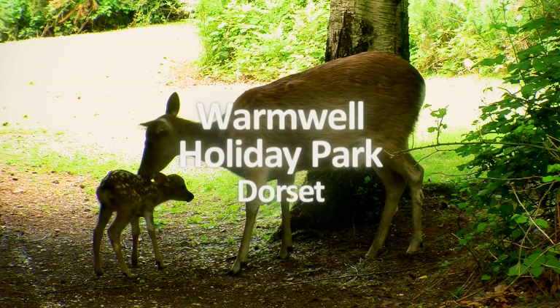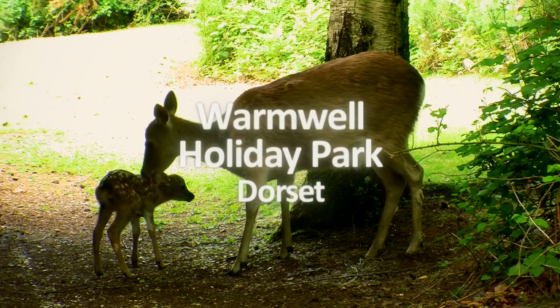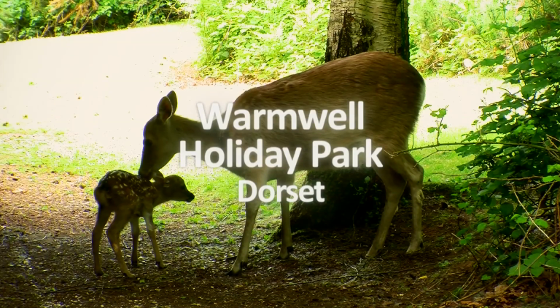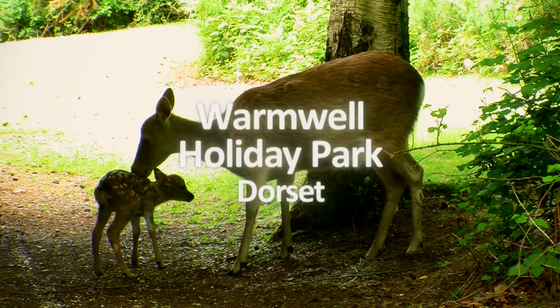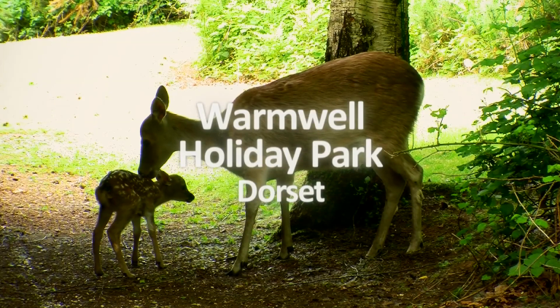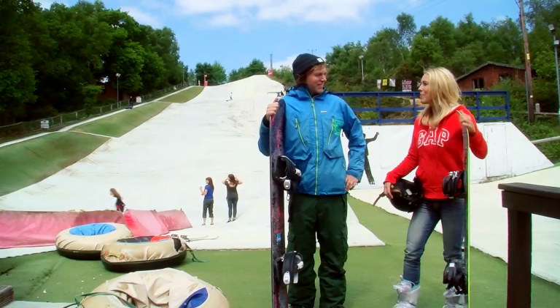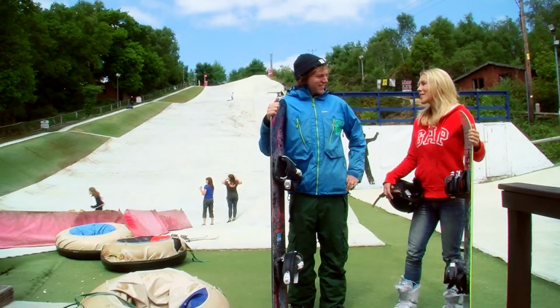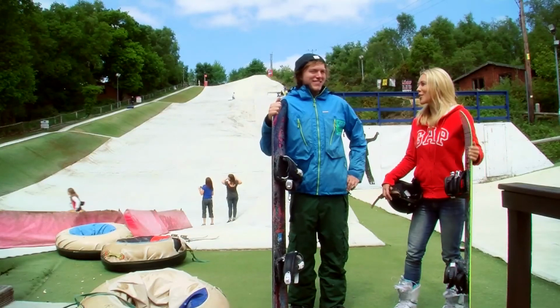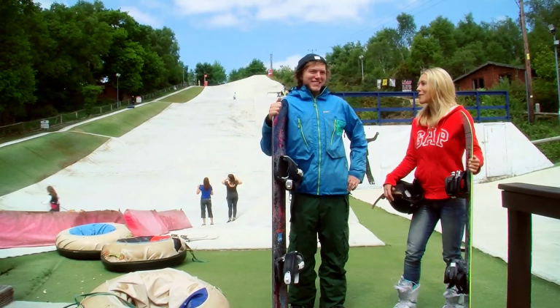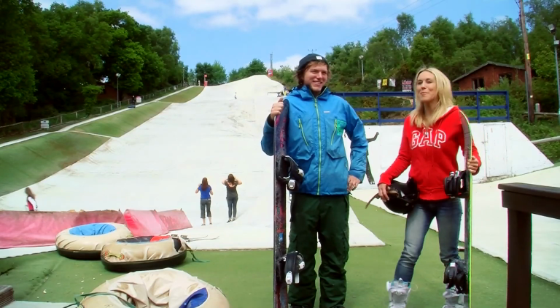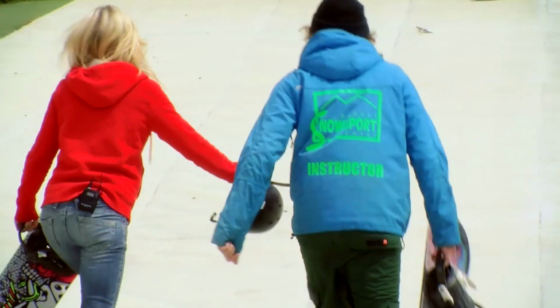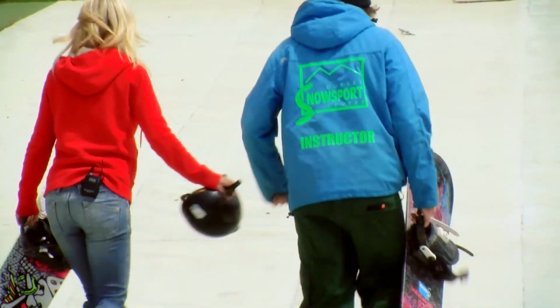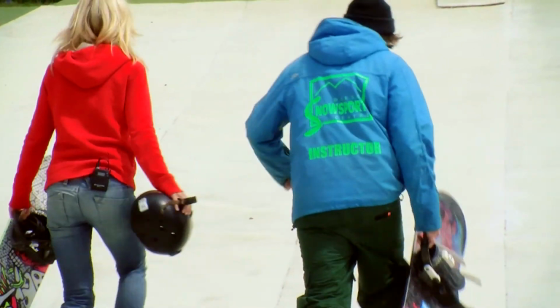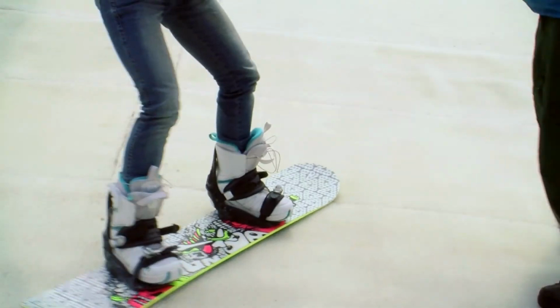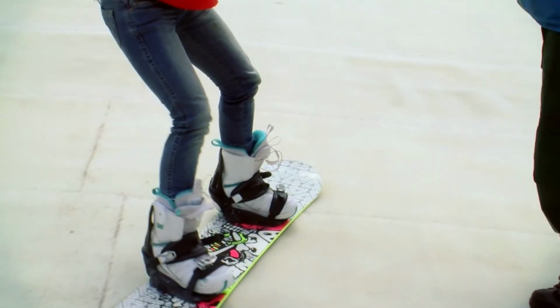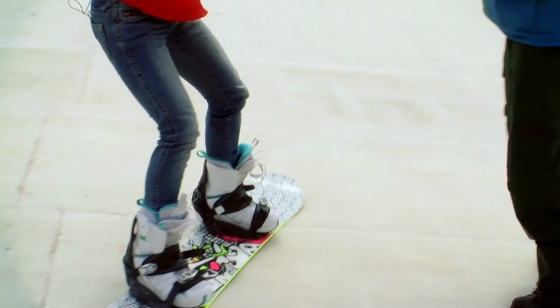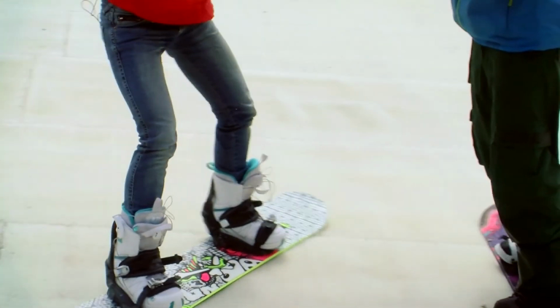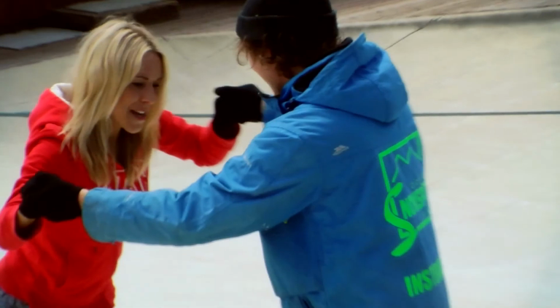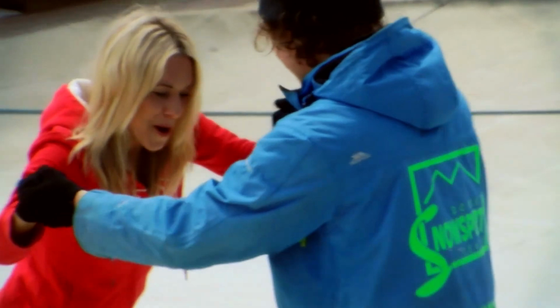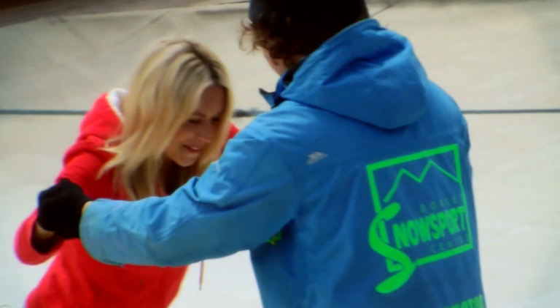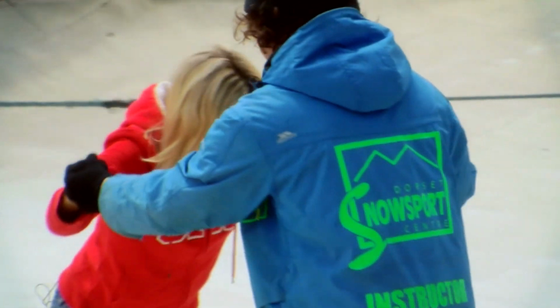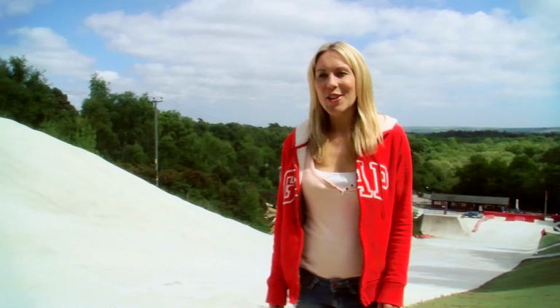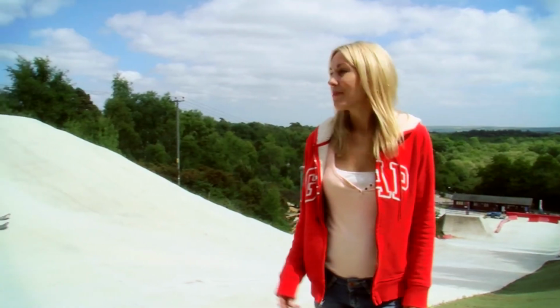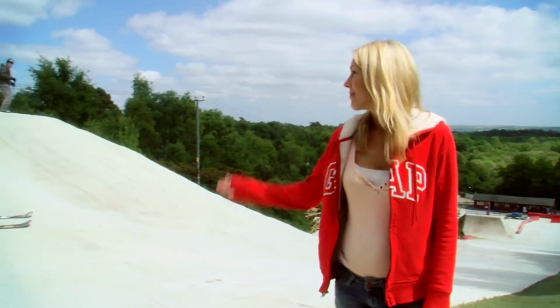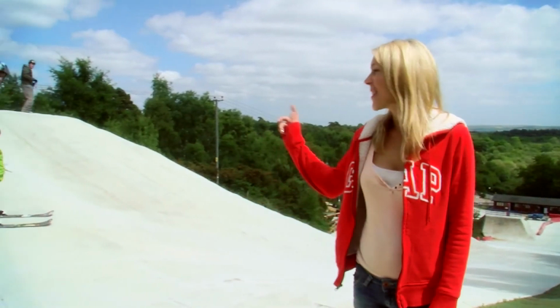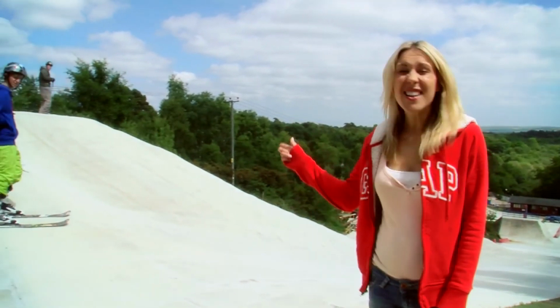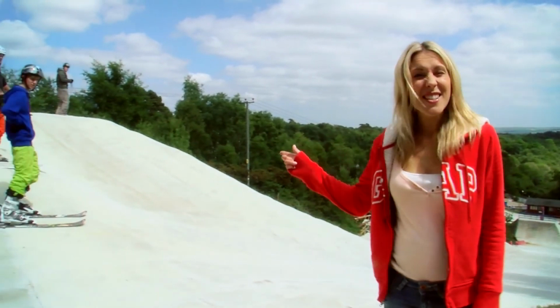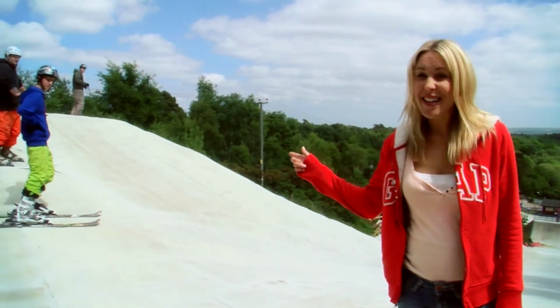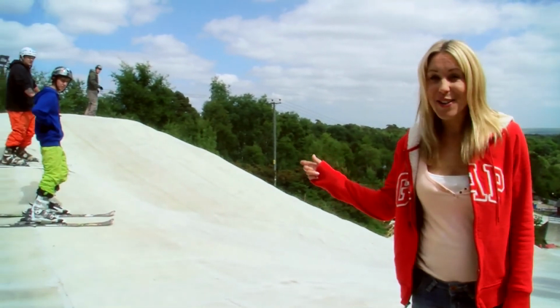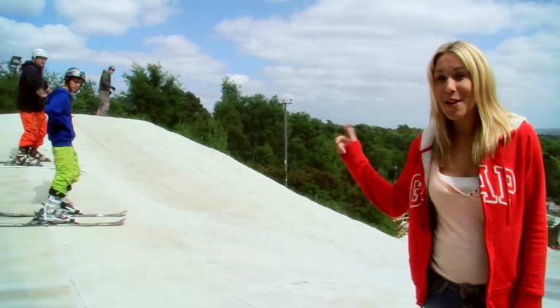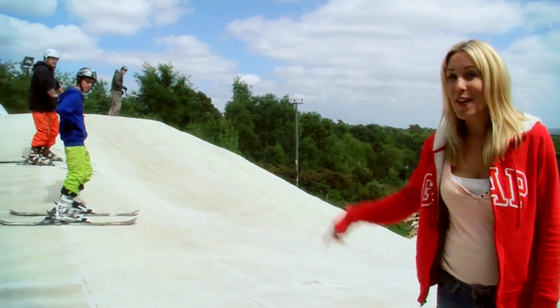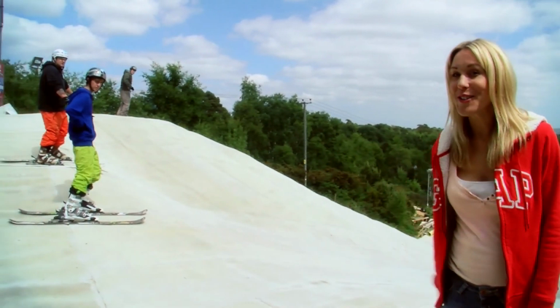This is my instructor Rob, he's going to show me the ropes. You can learn to ski here too, but these guys don't need to because they're professional.